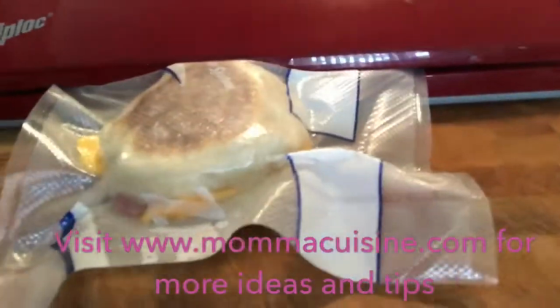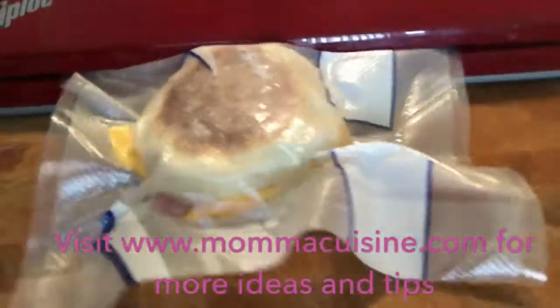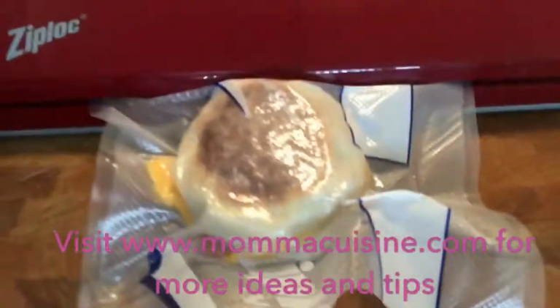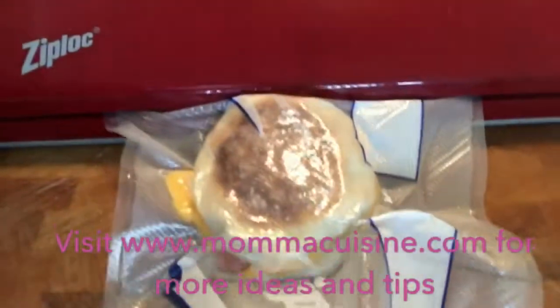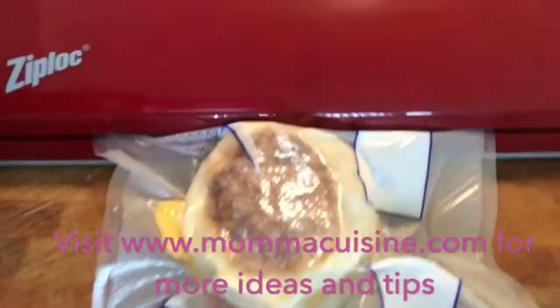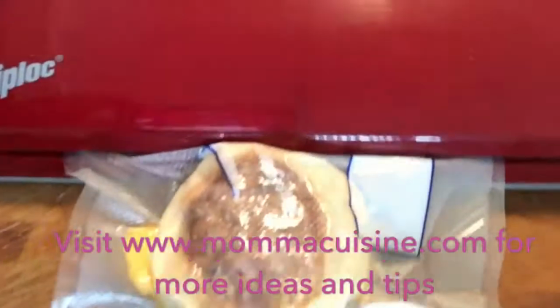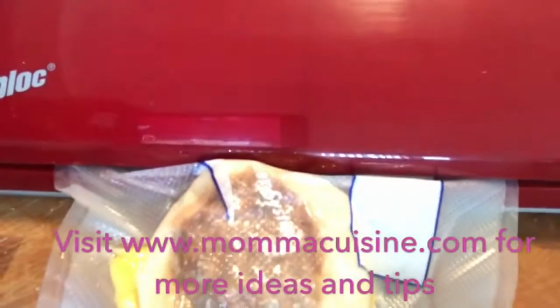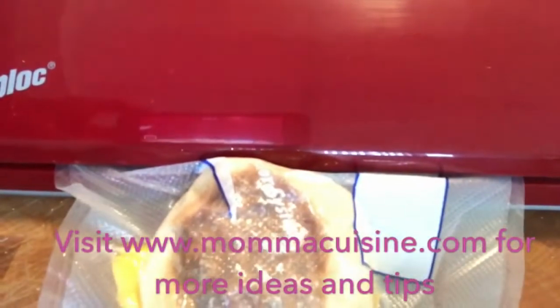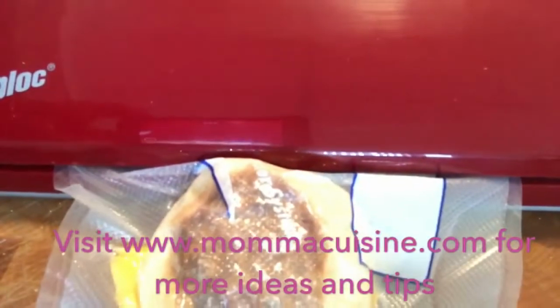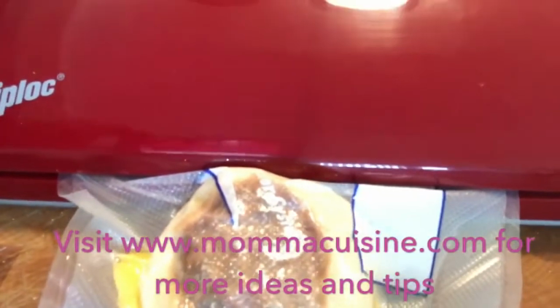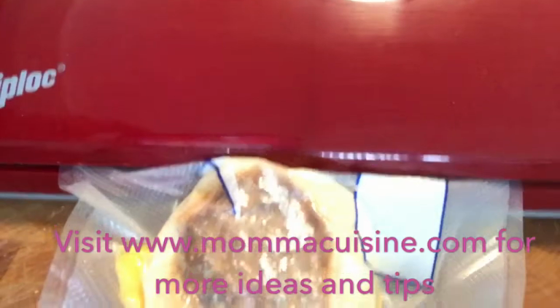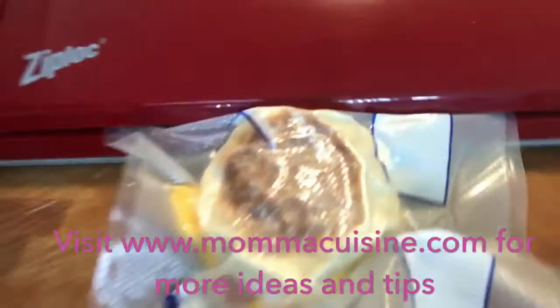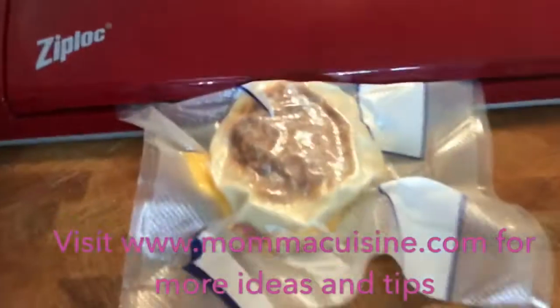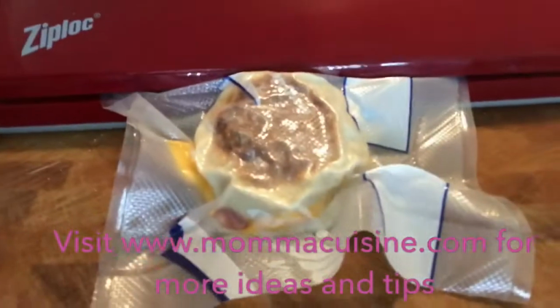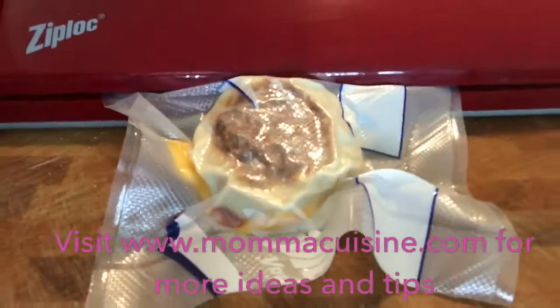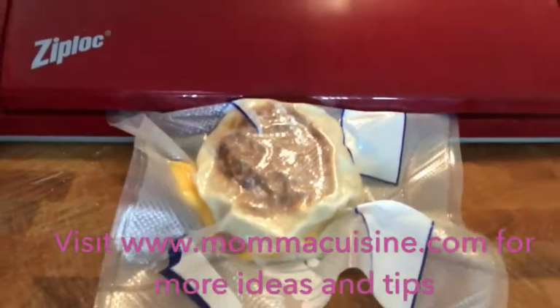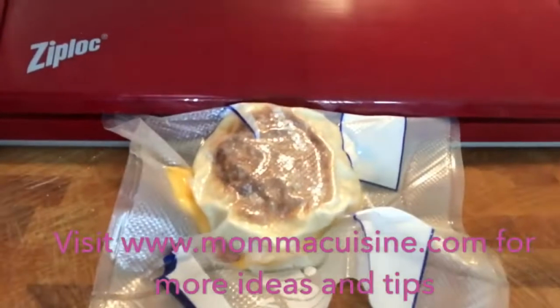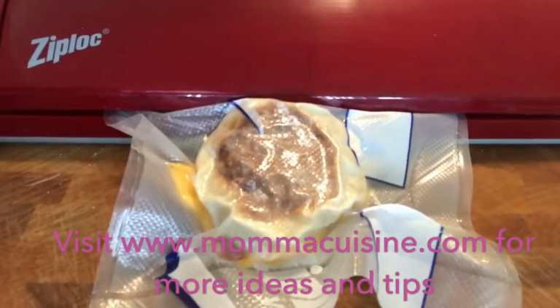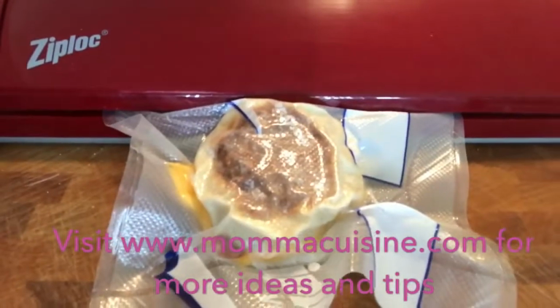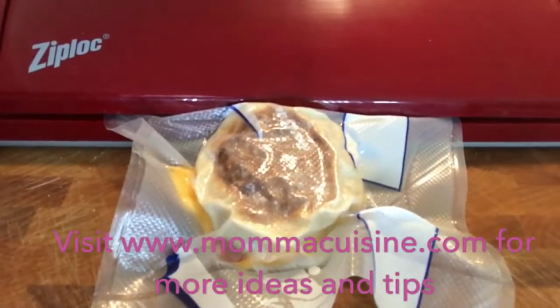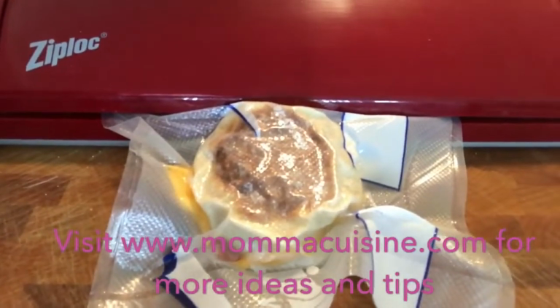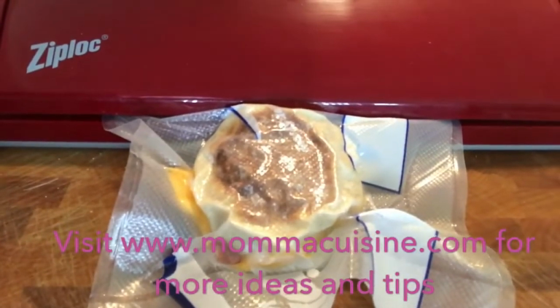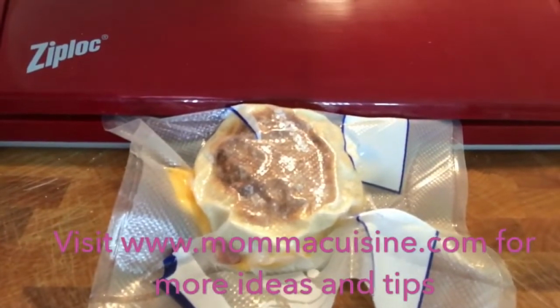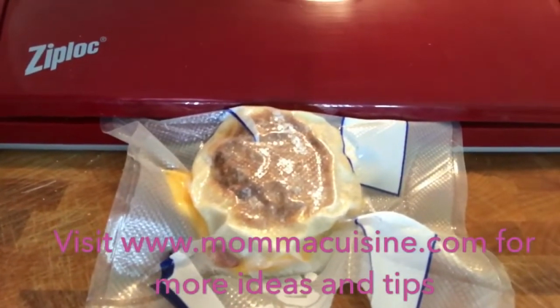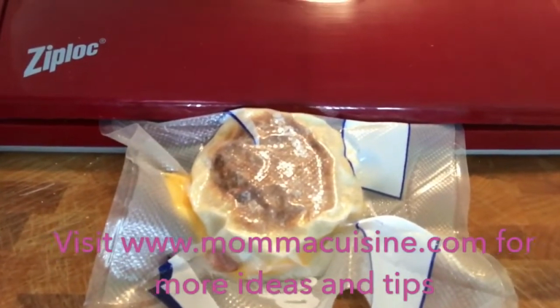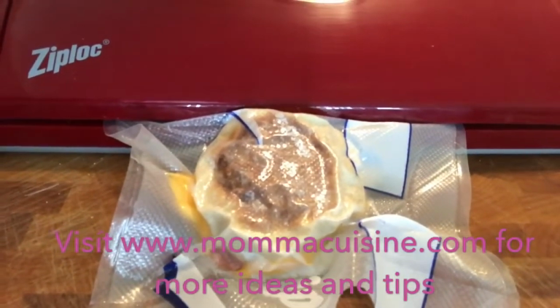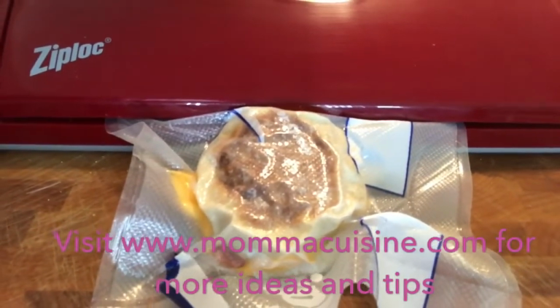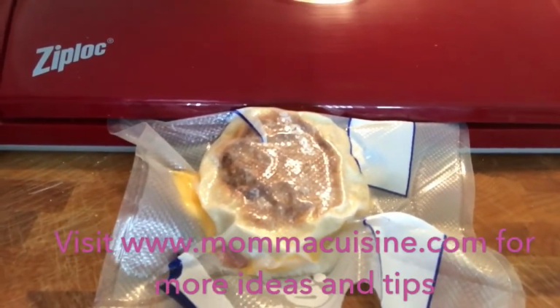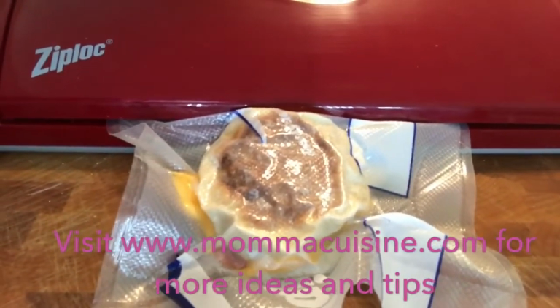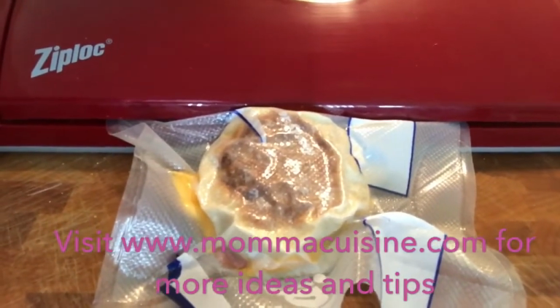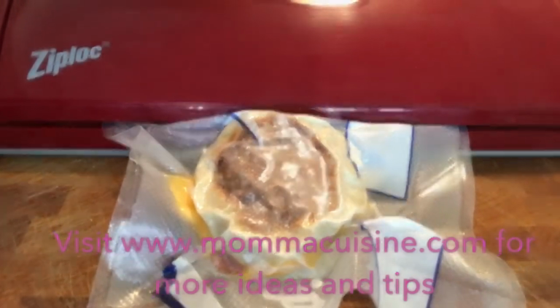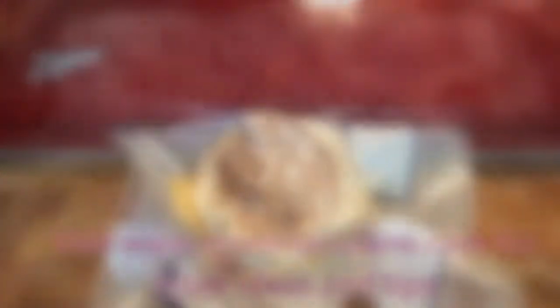Make sure you visit MamaCuisine.com for more tips from me and Ziploc Vacuum Sealer.